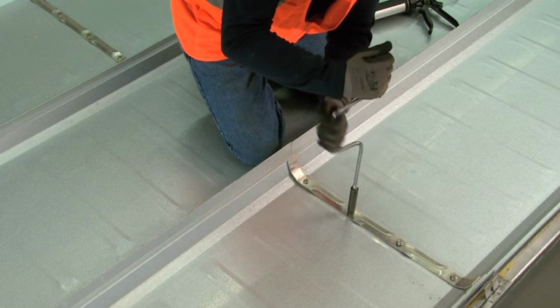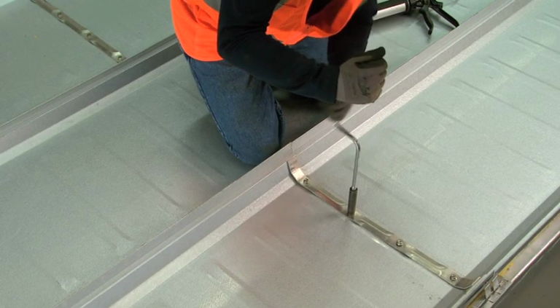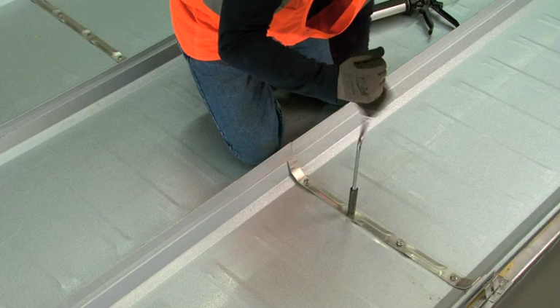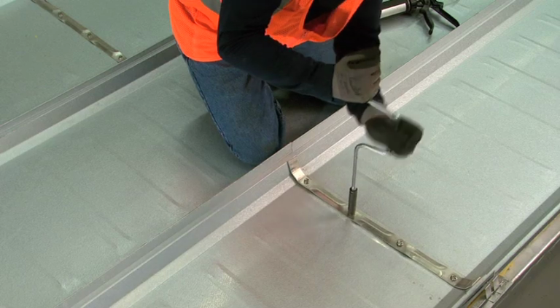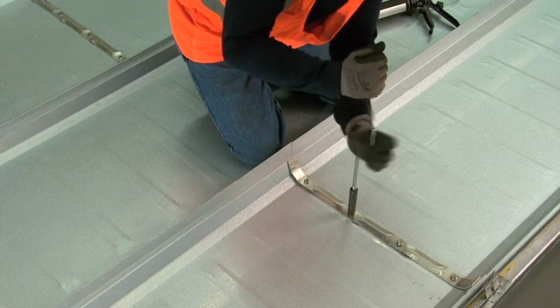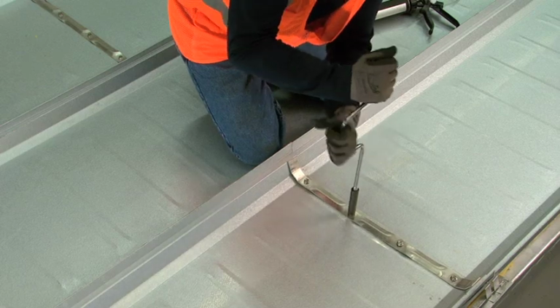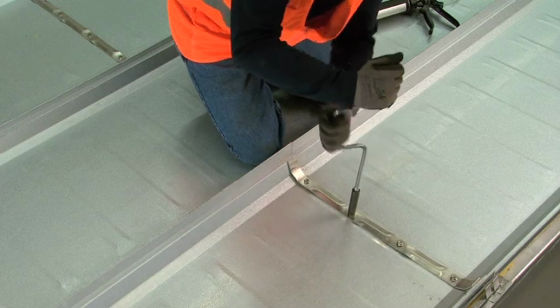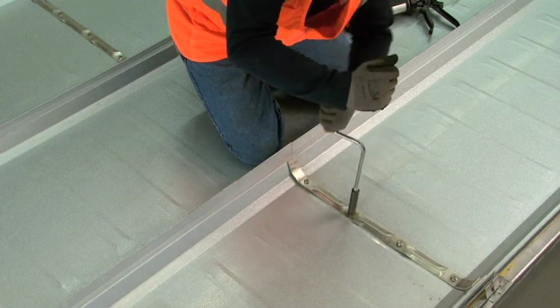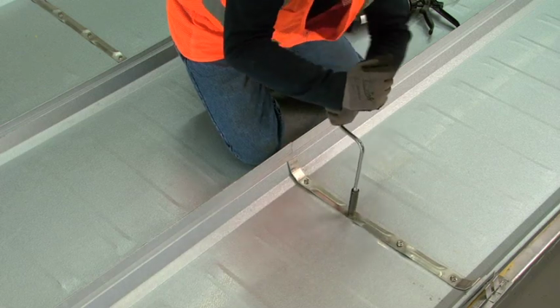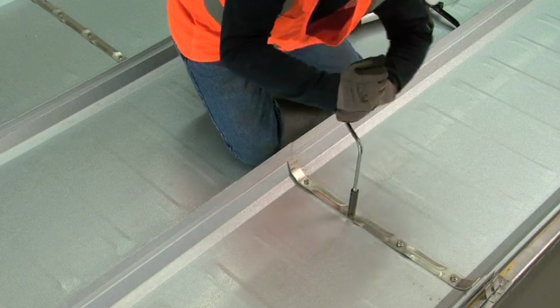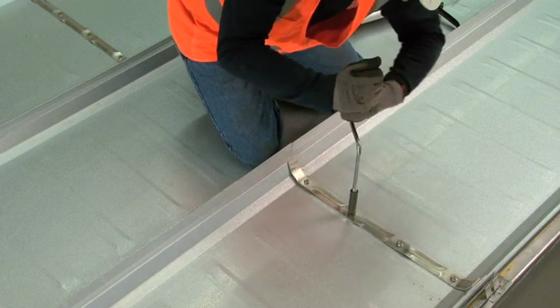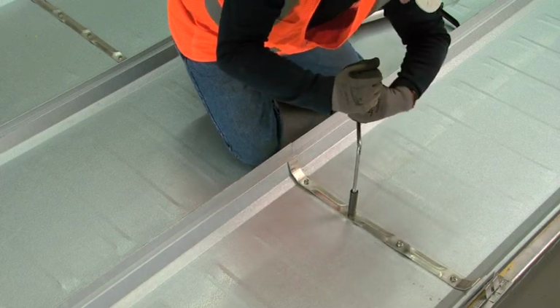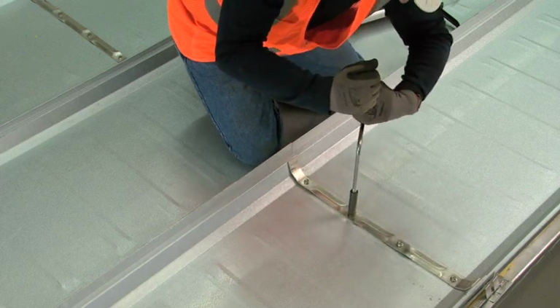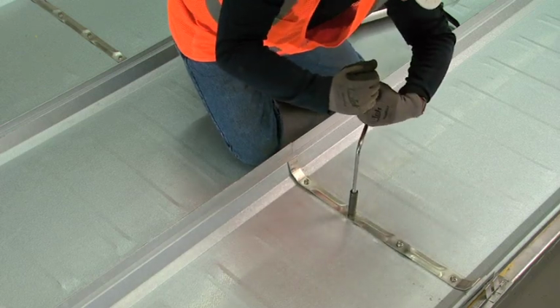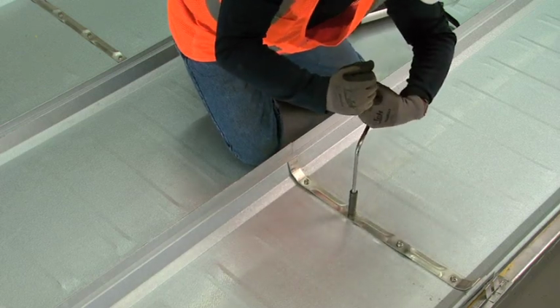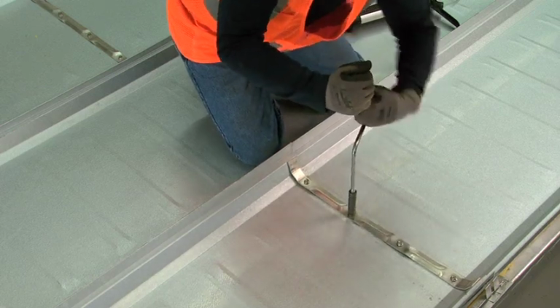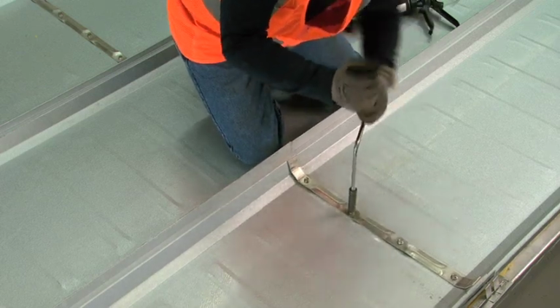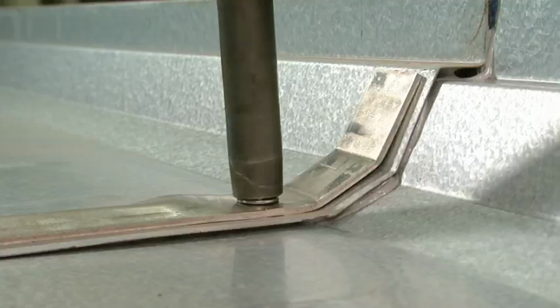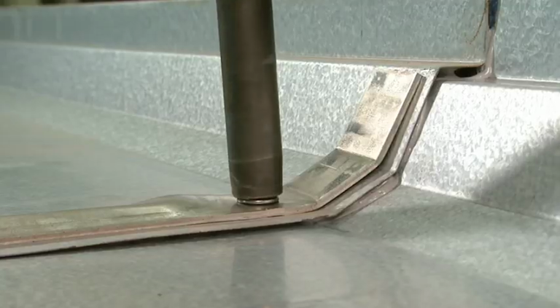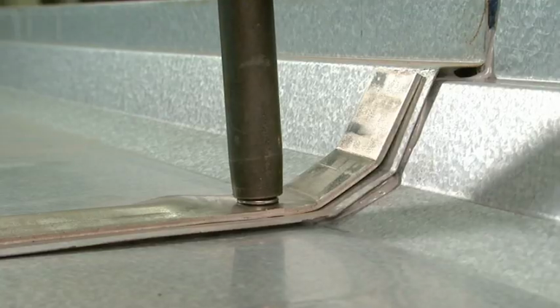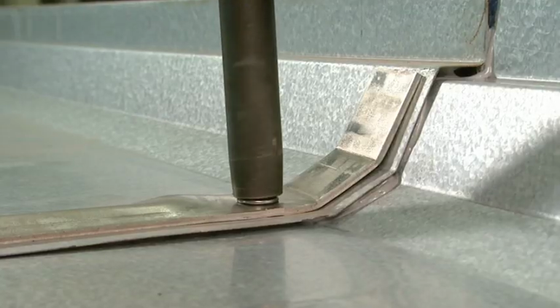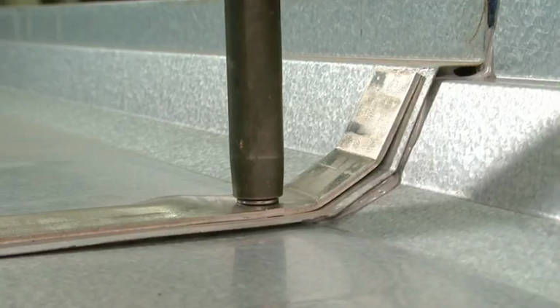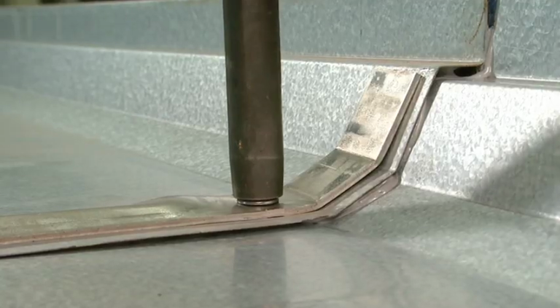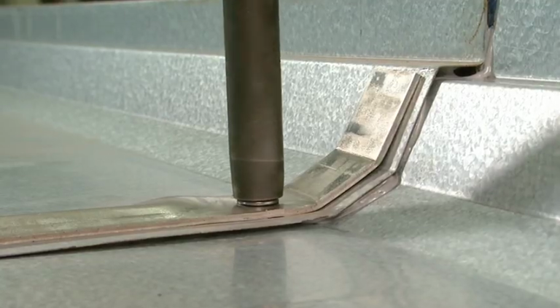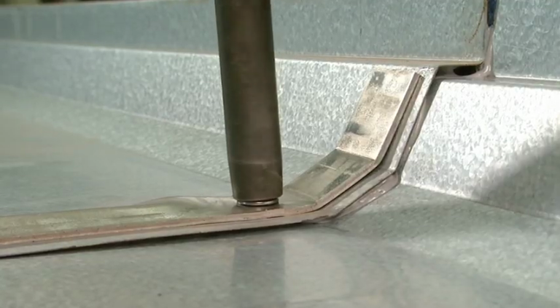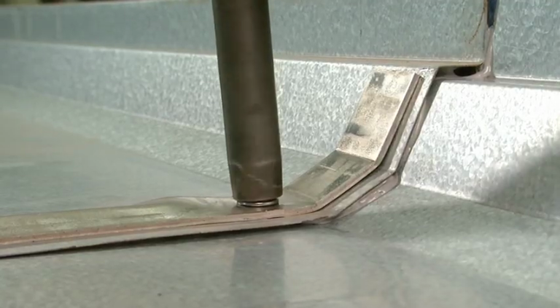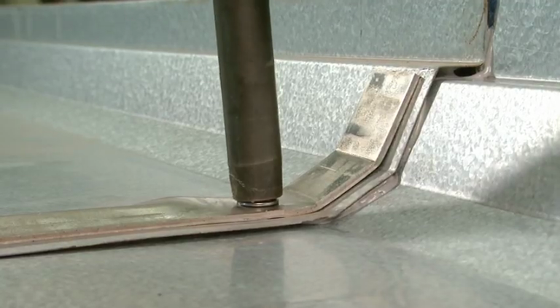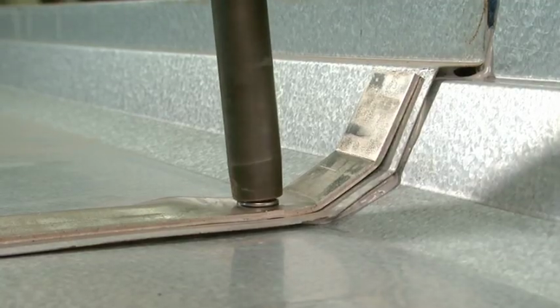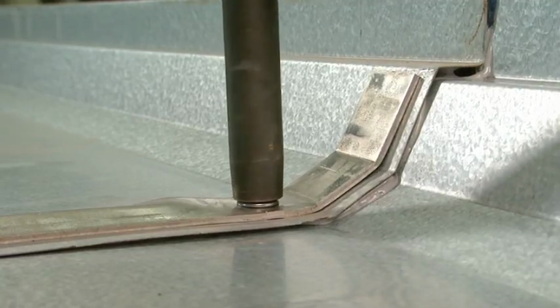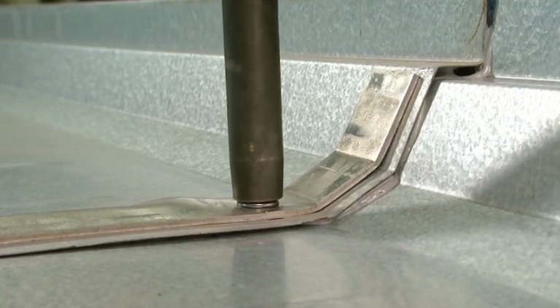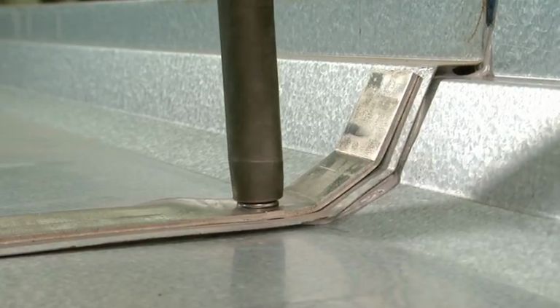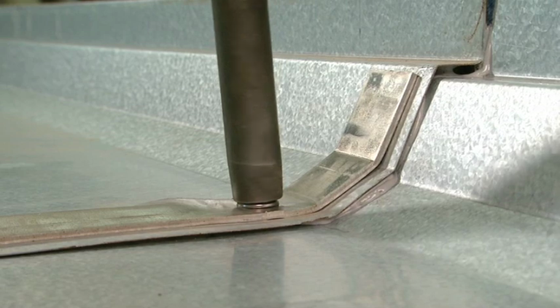This ensures that the flange nuts stay tight, thus maintaining a weather-tight splice detail.